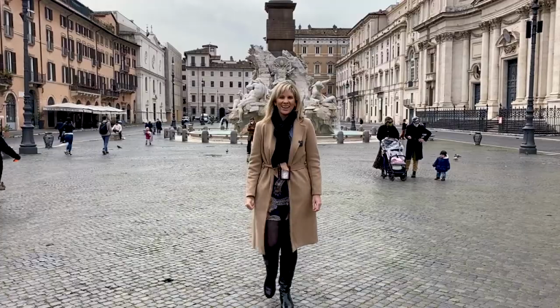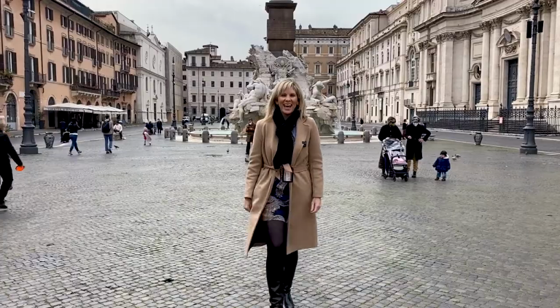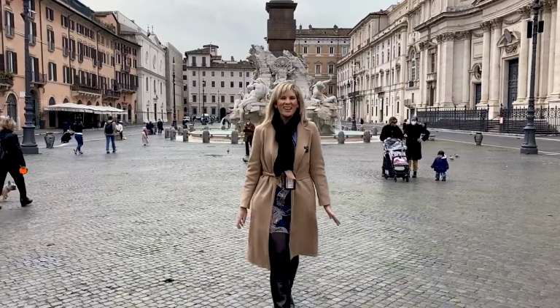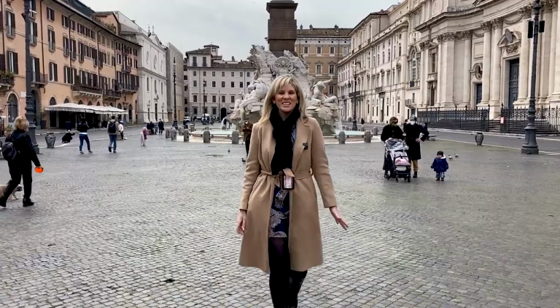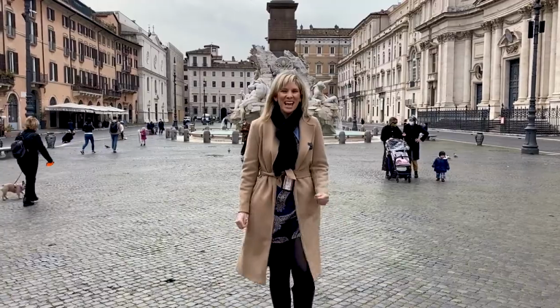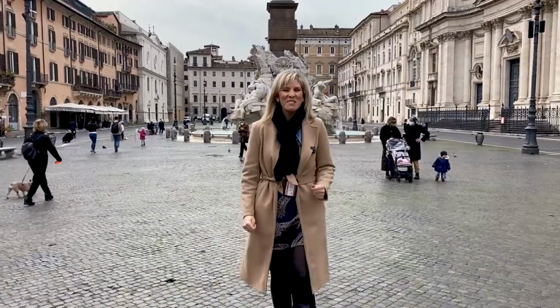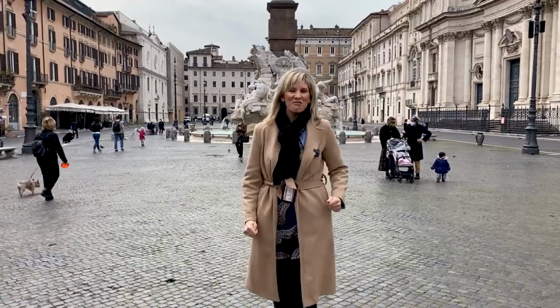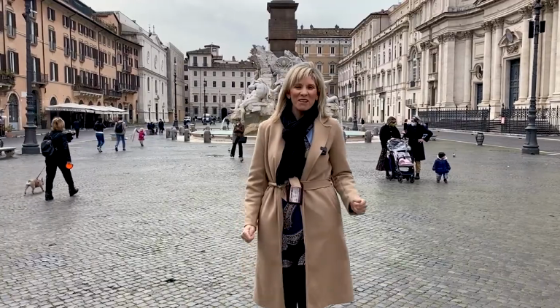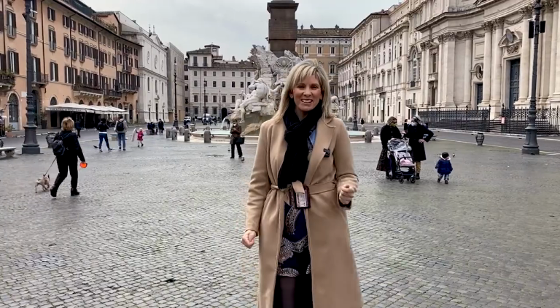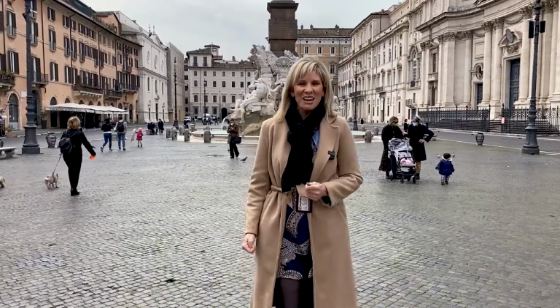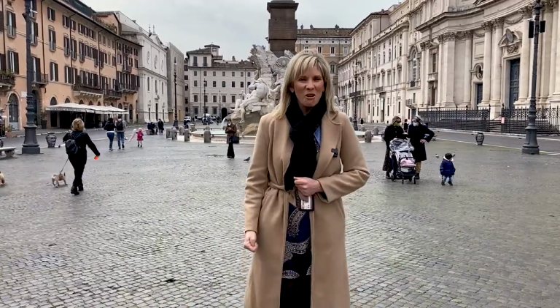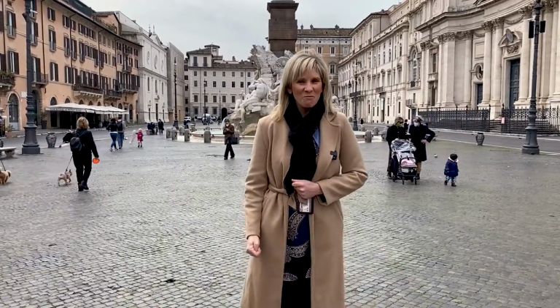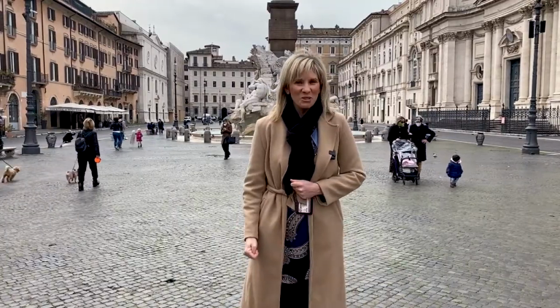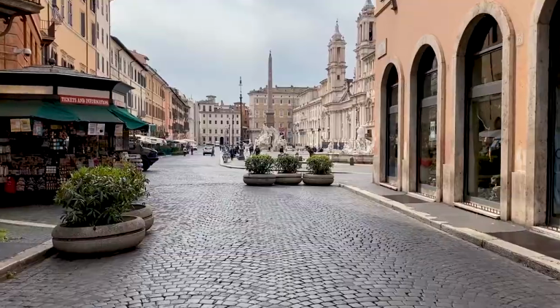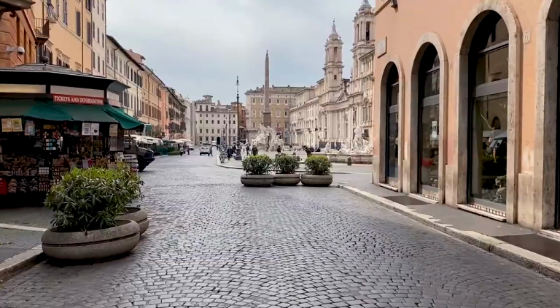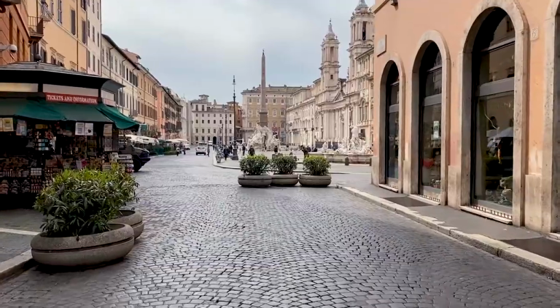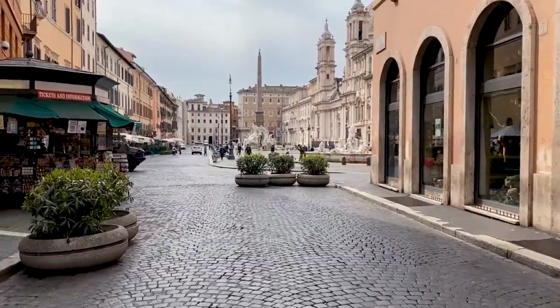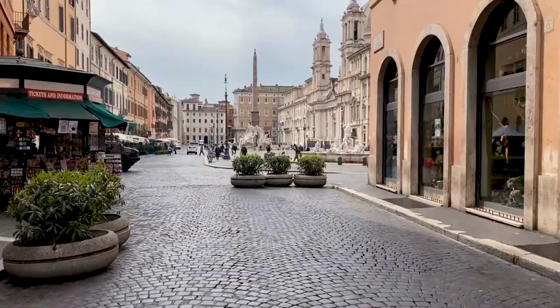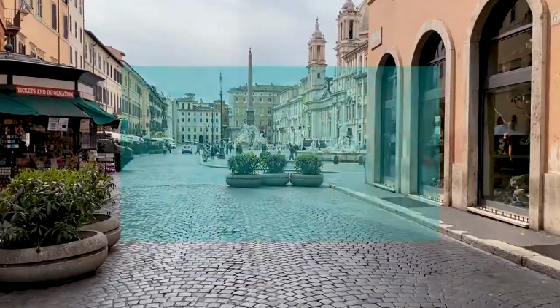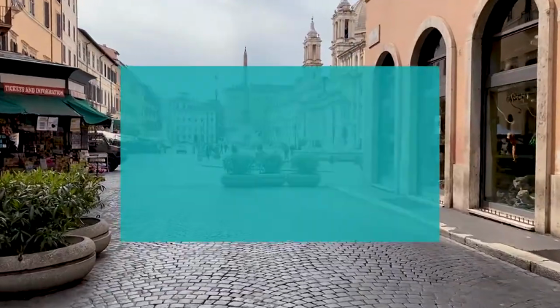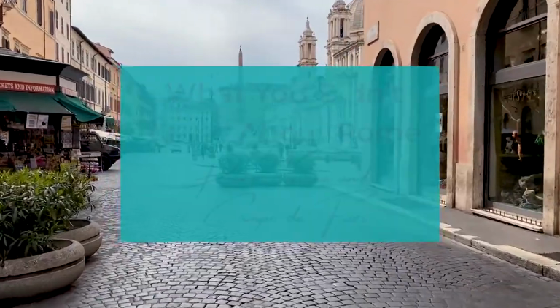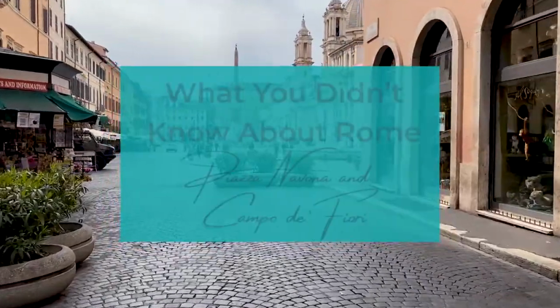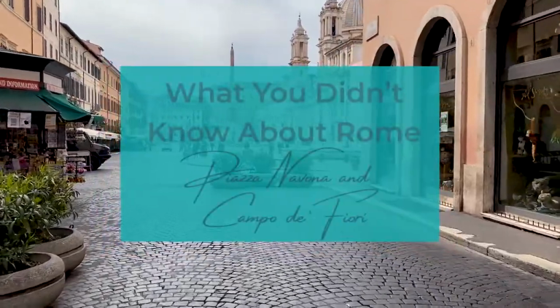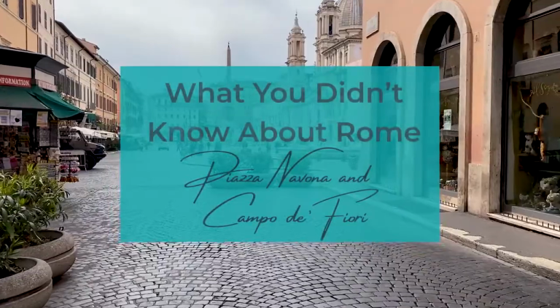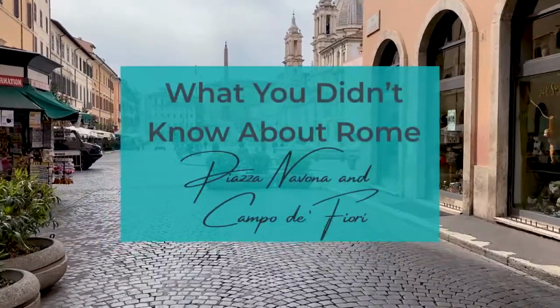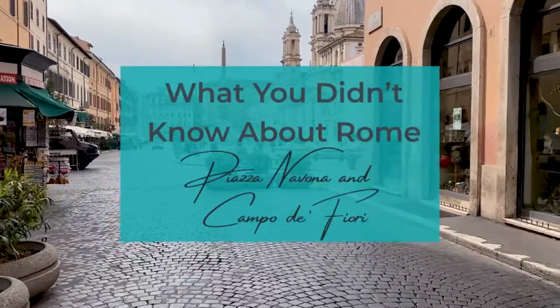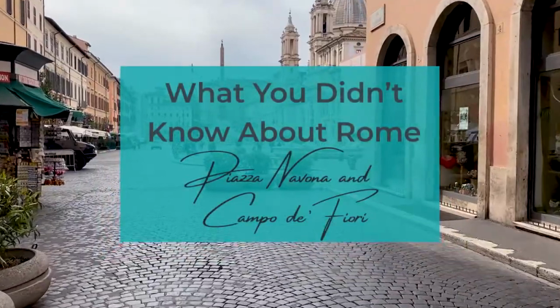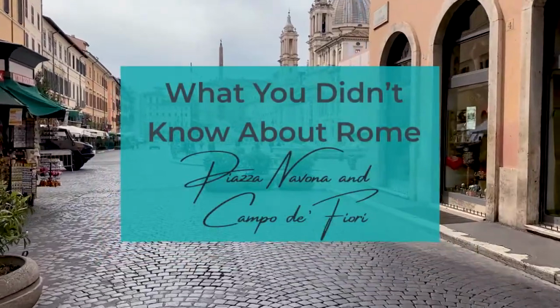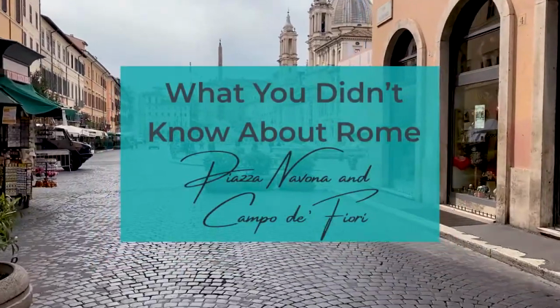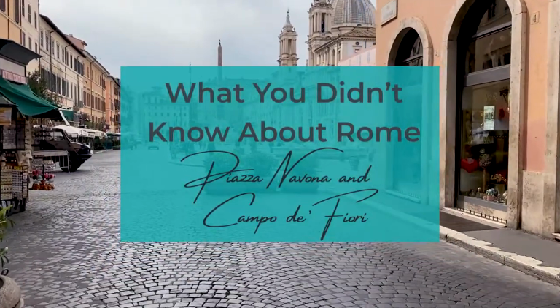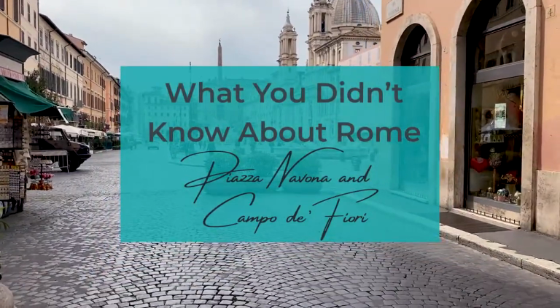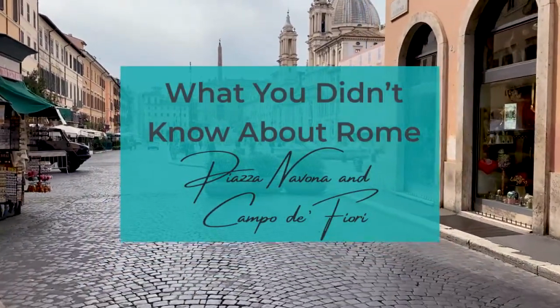Hello, this is Amy from Lux, and welcome to our series on what you didn't know about Rome: Piazza Navona and Campo di Fiori.